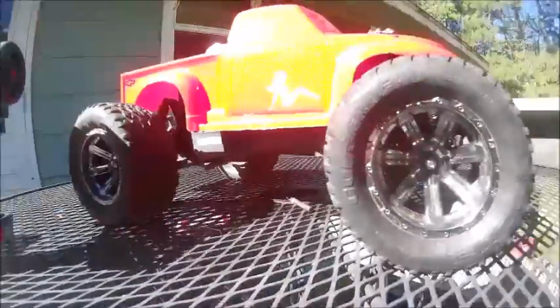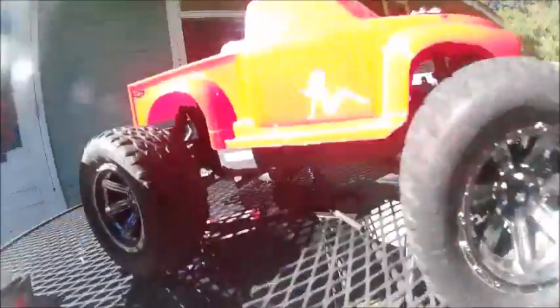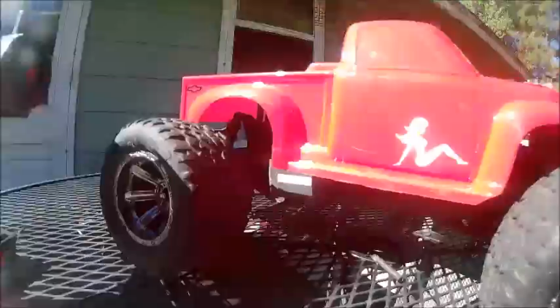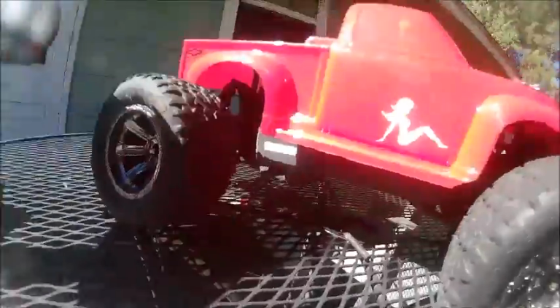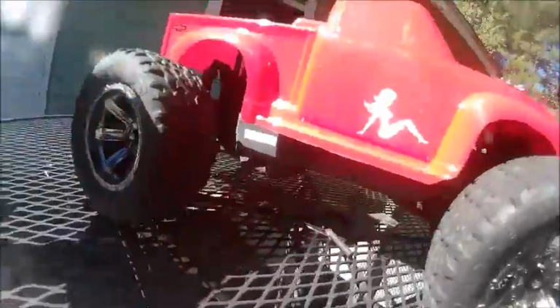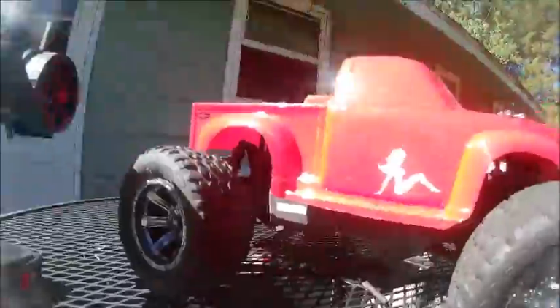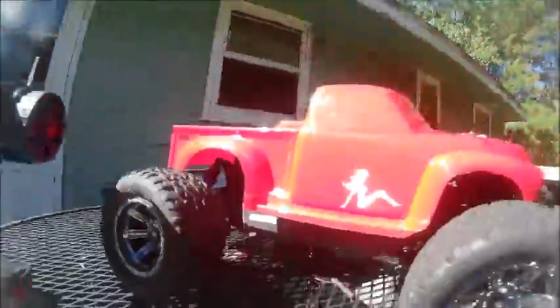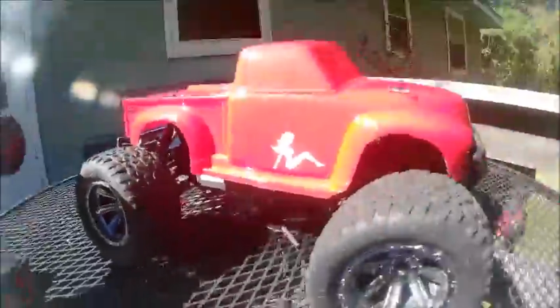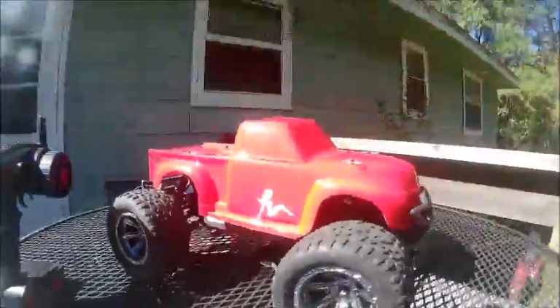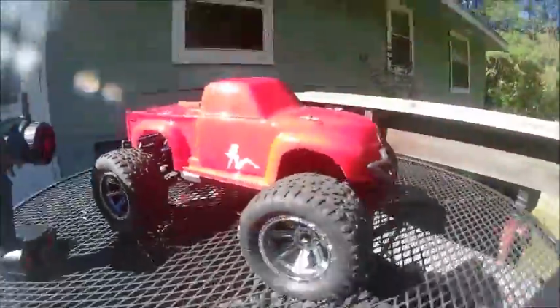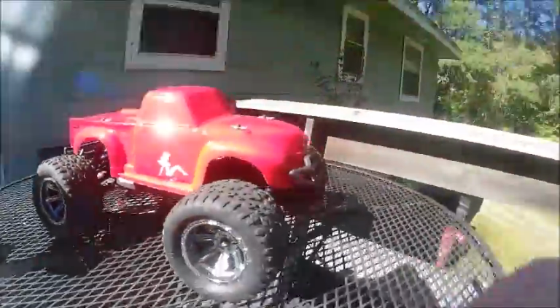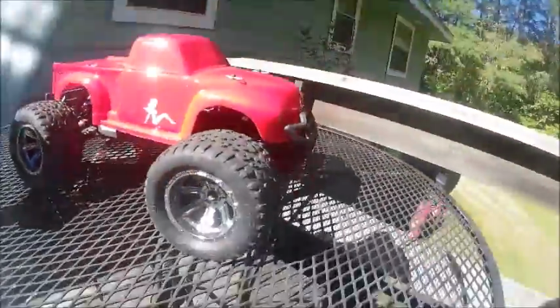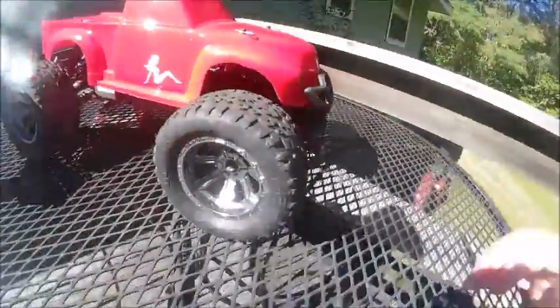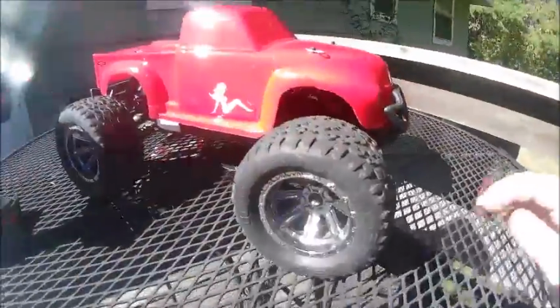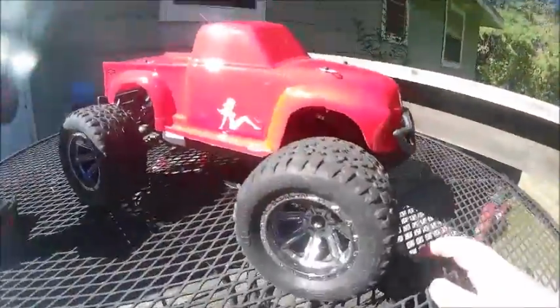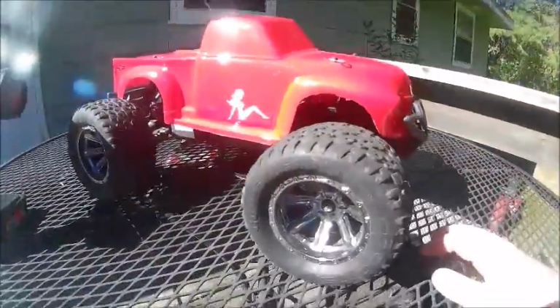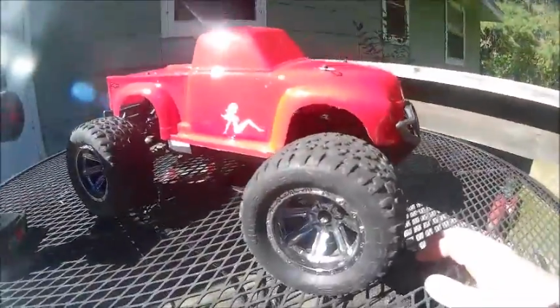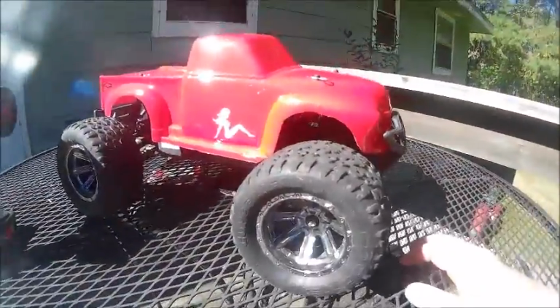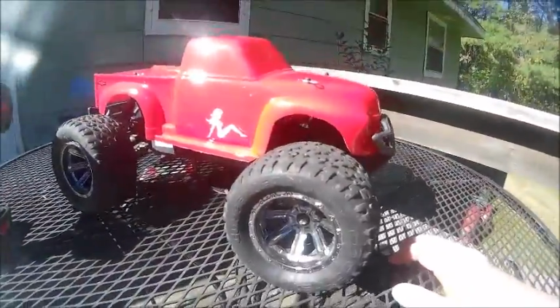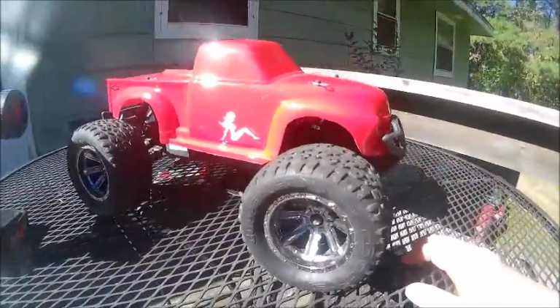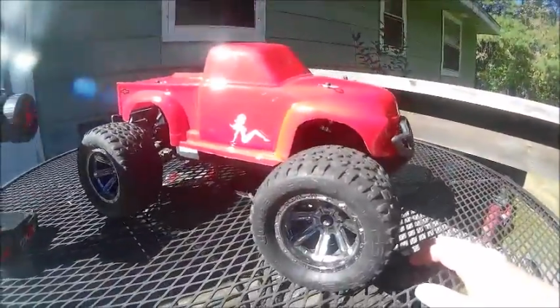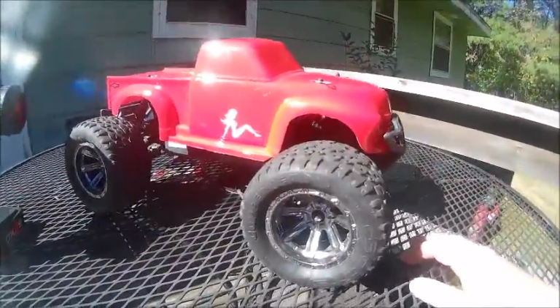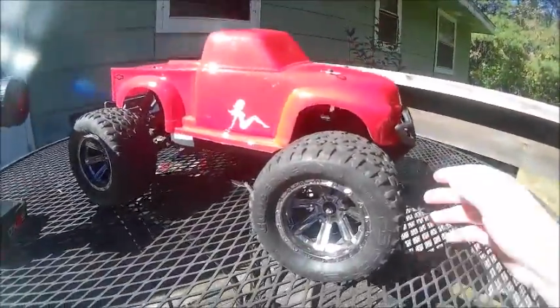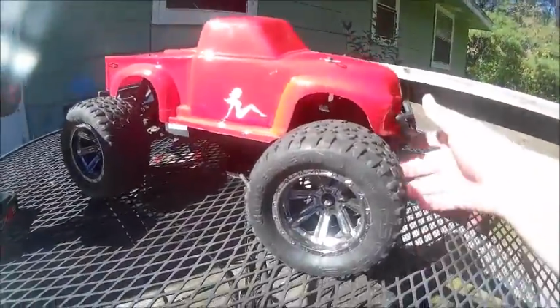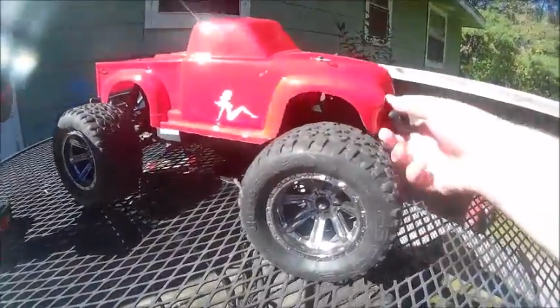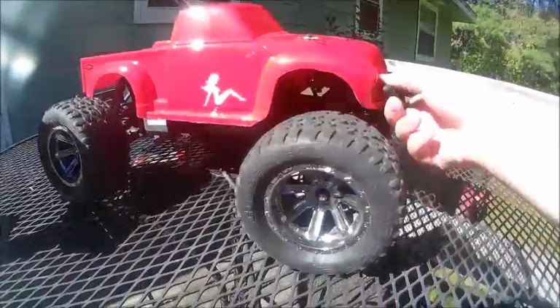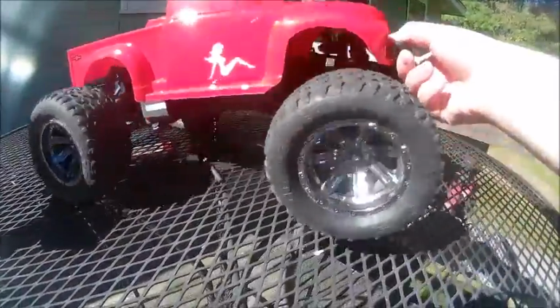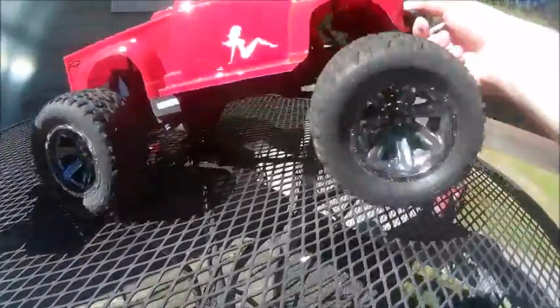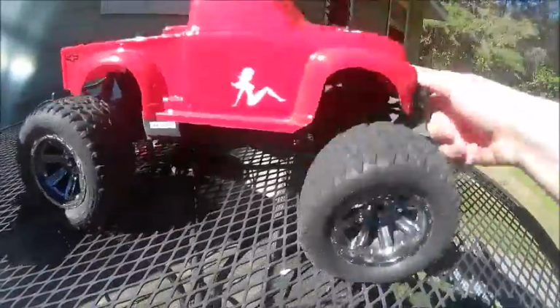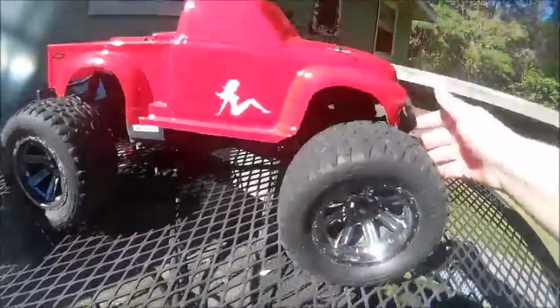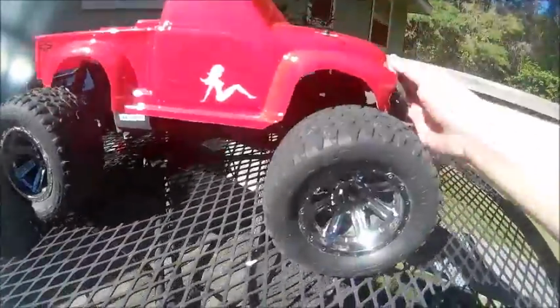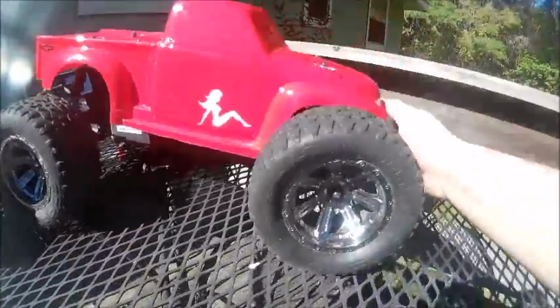There we go — now the body's on here and you can really see how nice it looks.